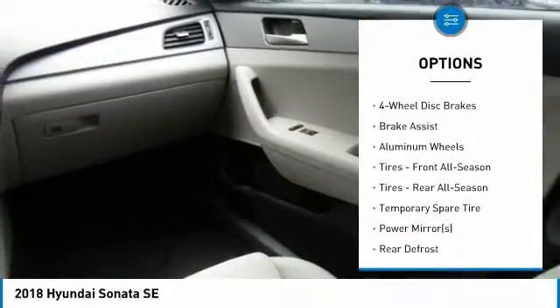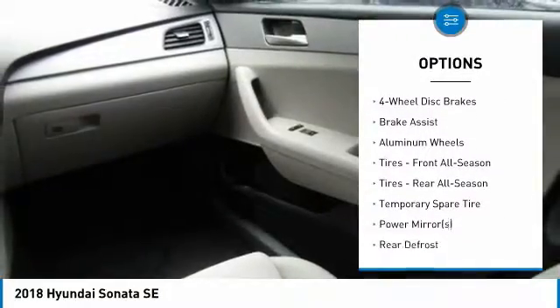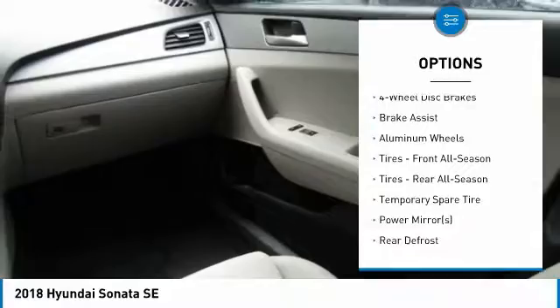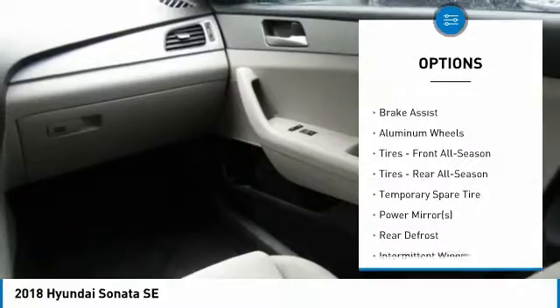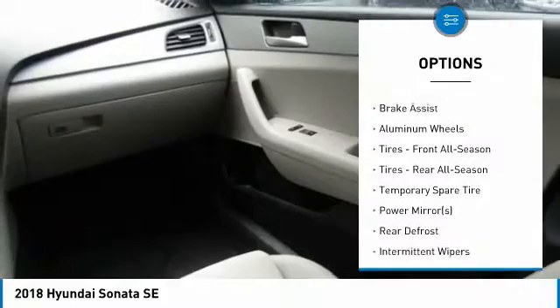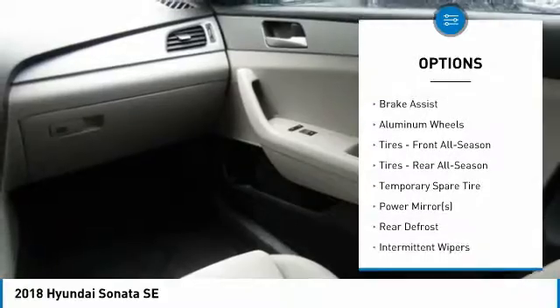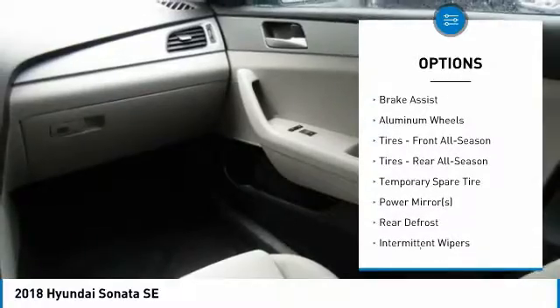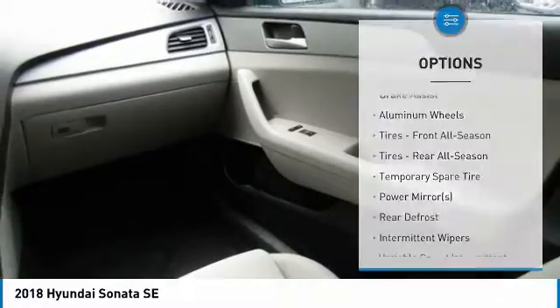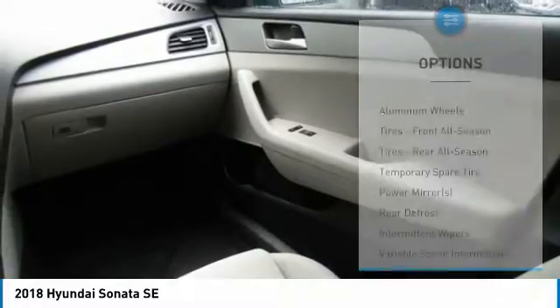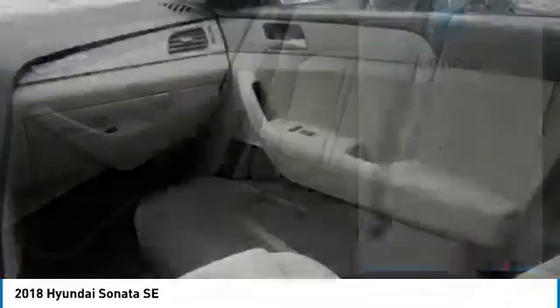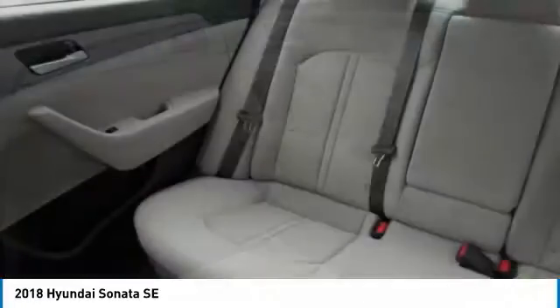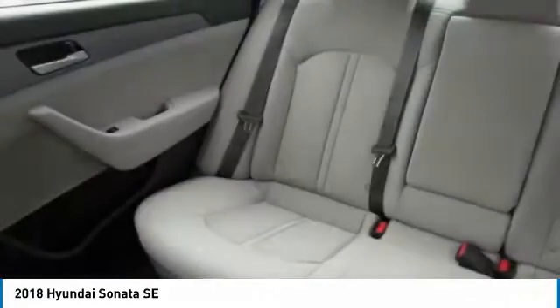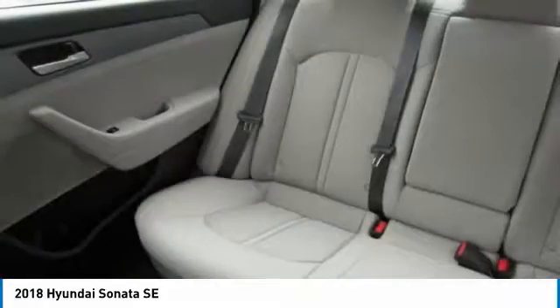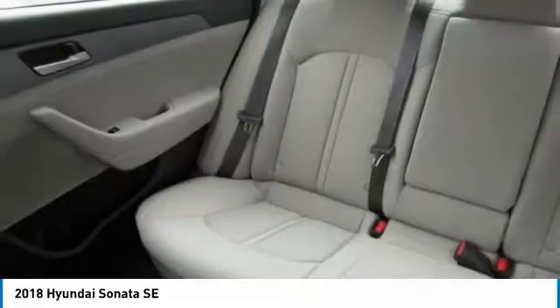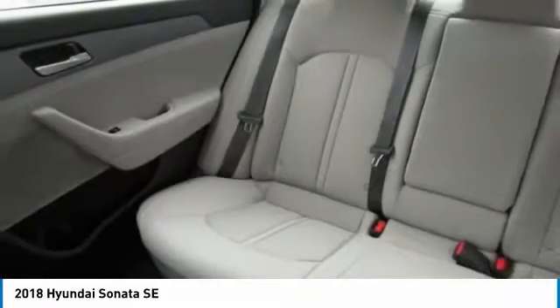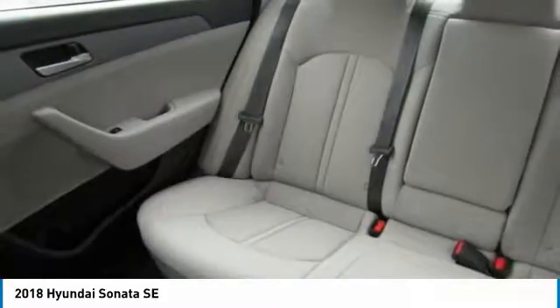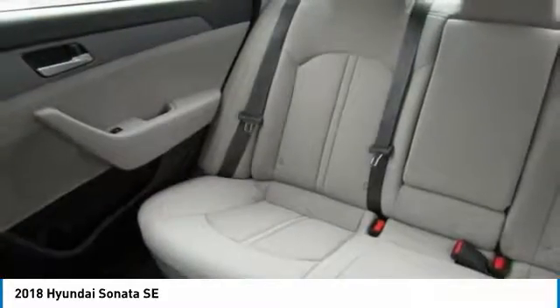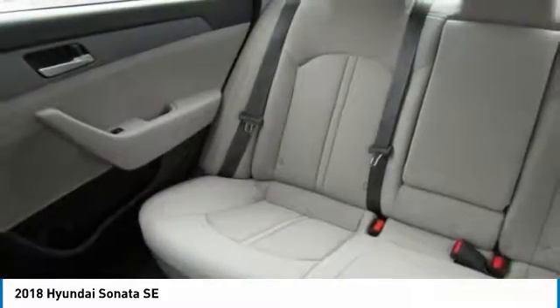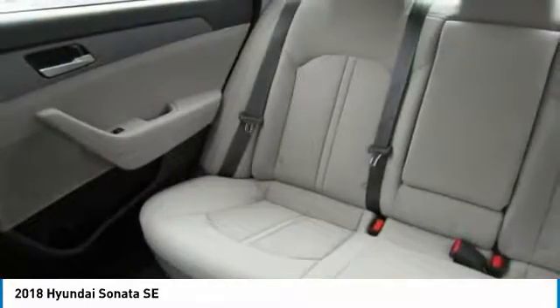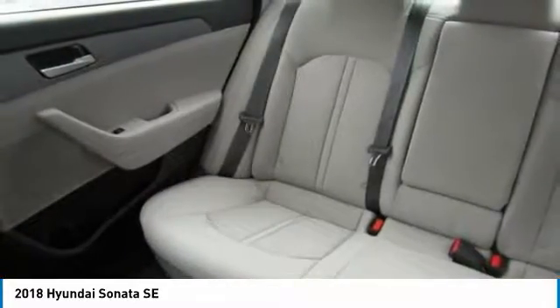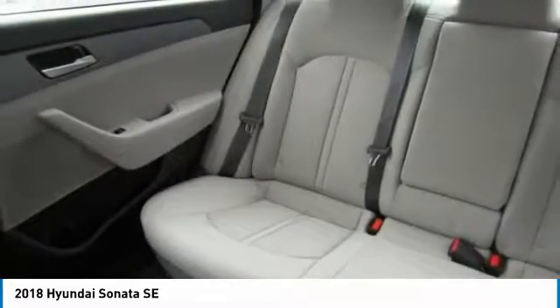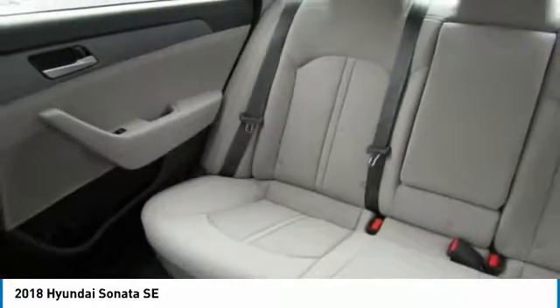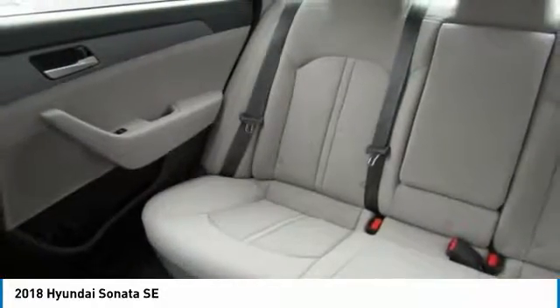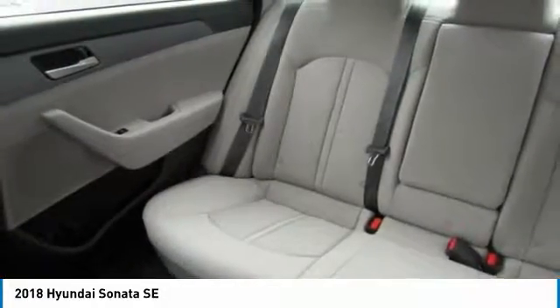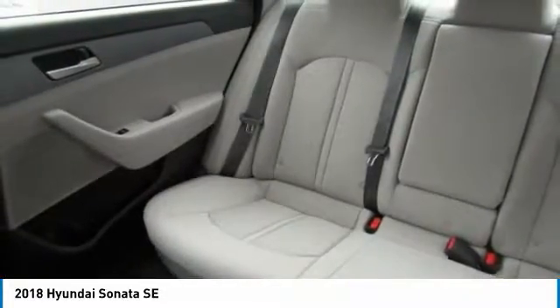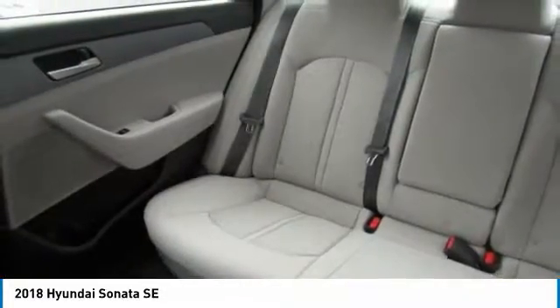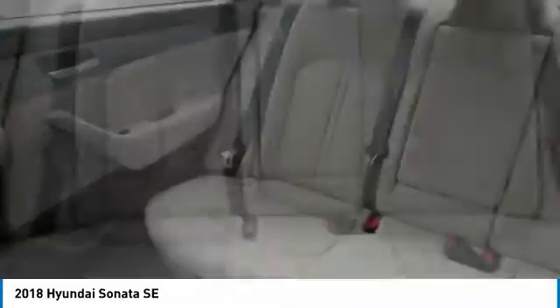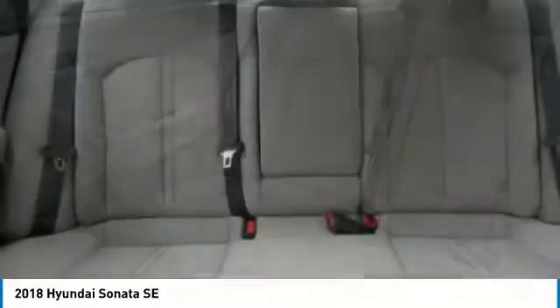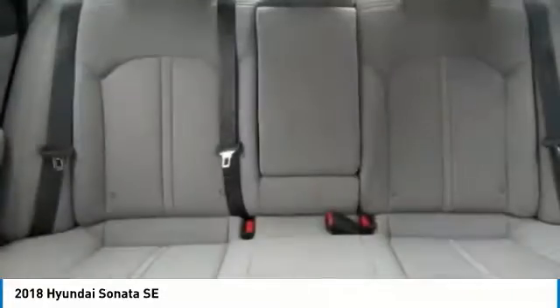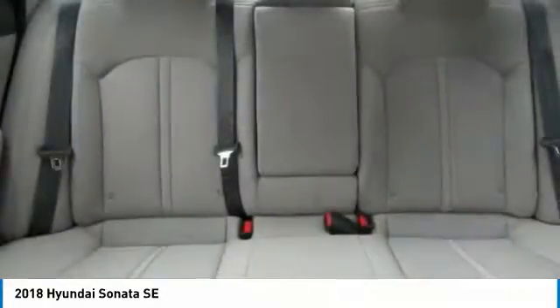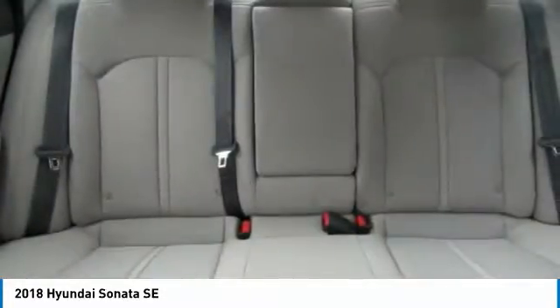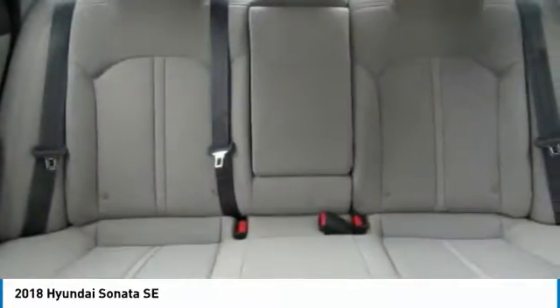Backup camera, Bluetooth, driver airbag, adjustable steering wheel, and power steering.